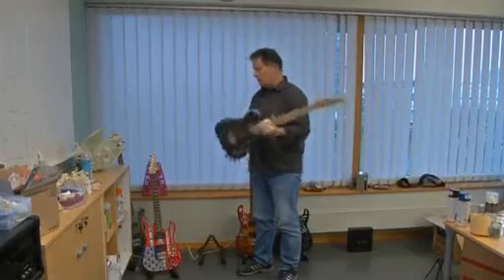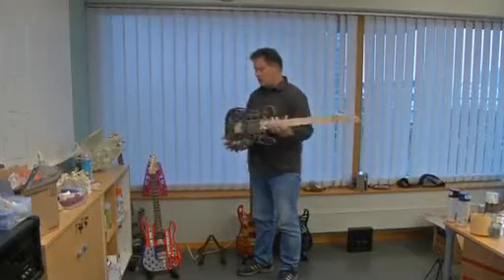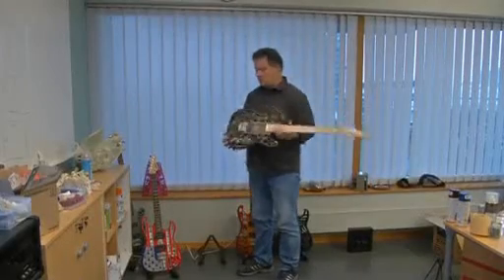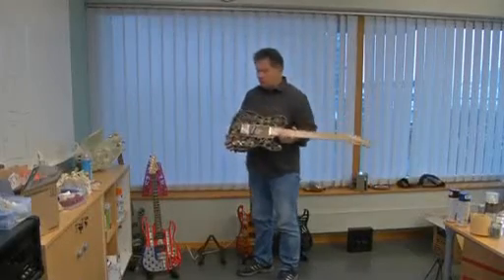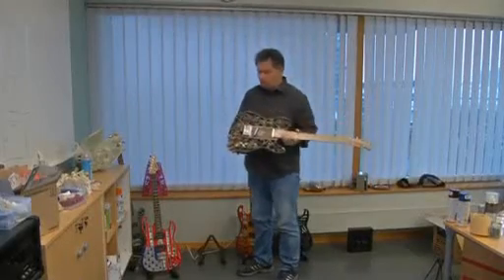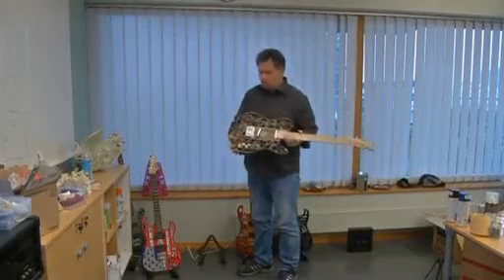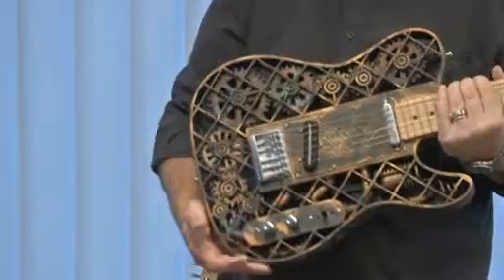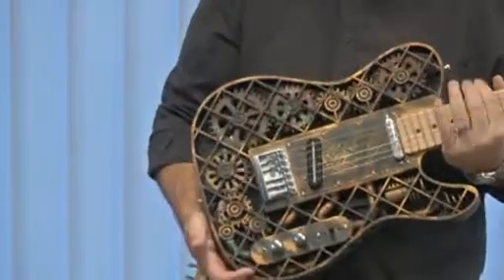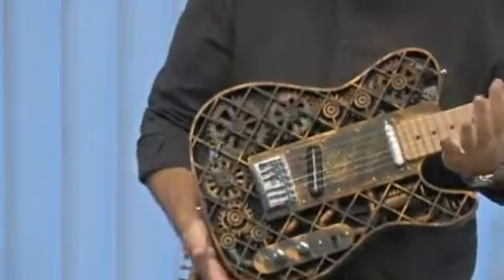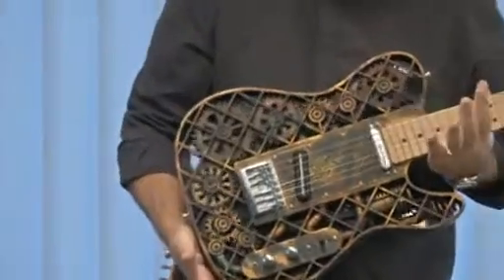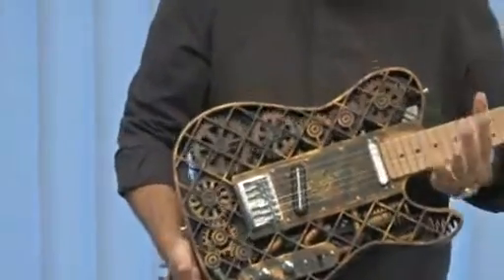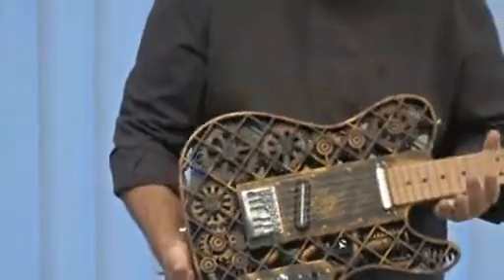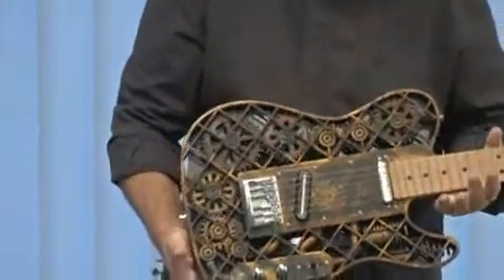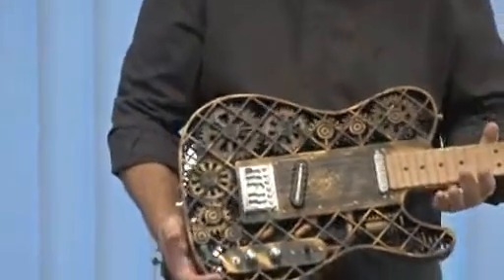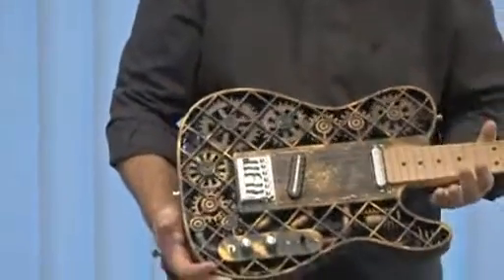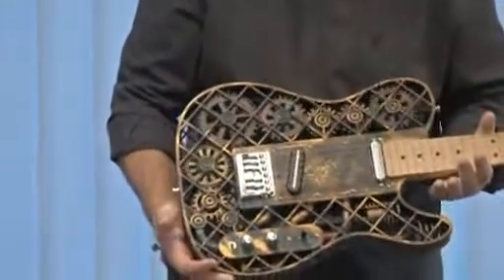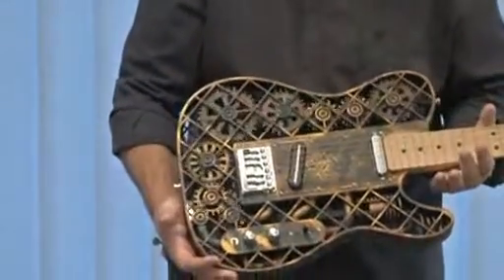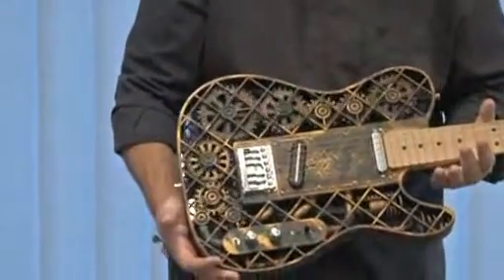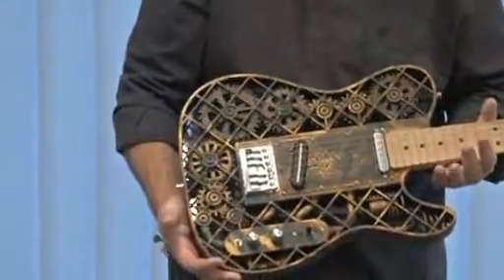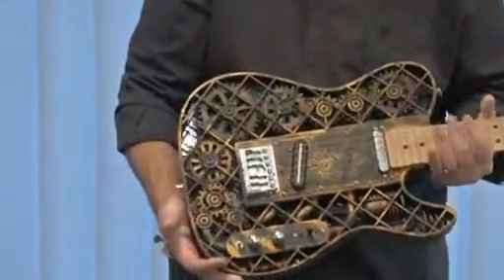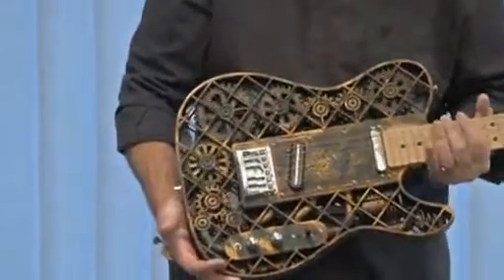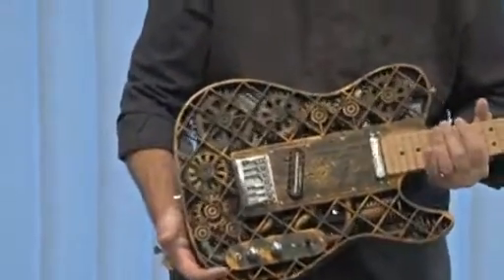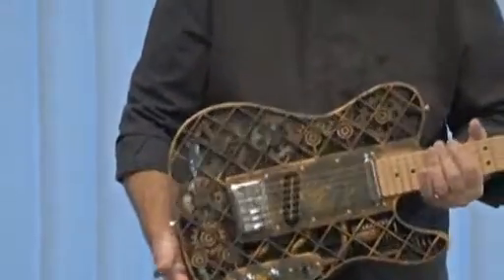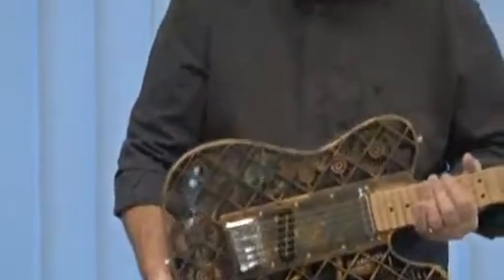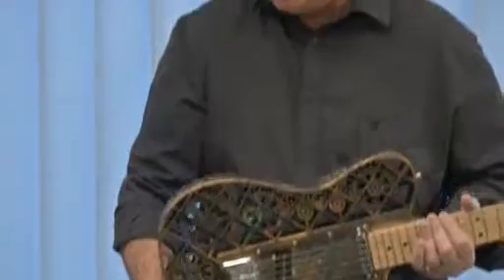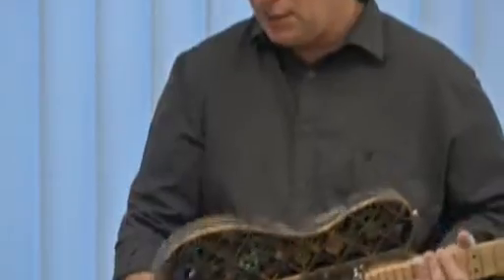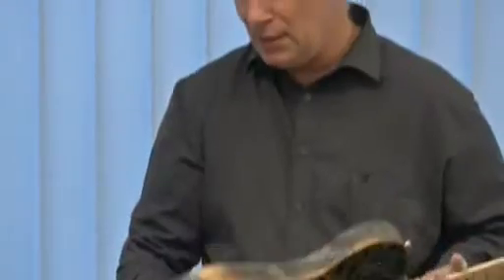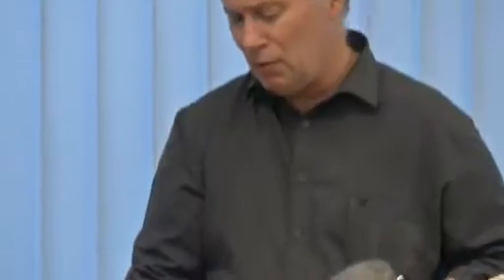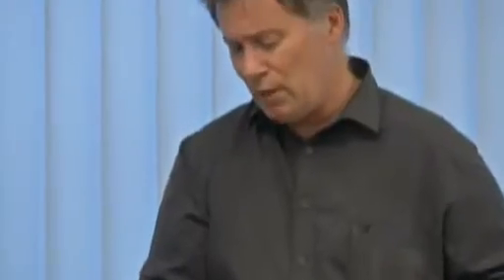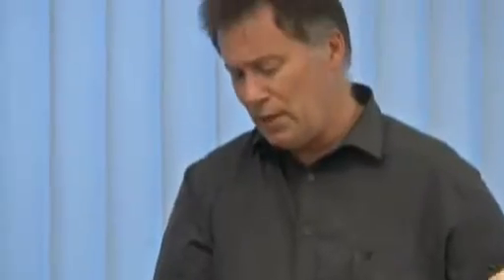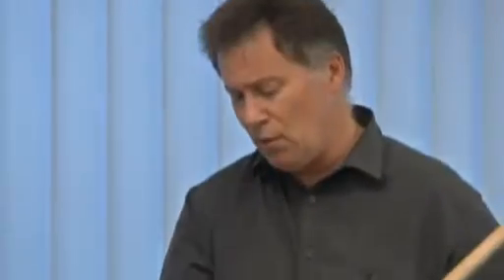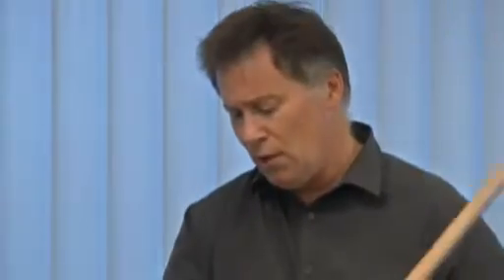Olaf Diegel, a professor of product development with a sideline in 3D printing, designs and prints the instruments.